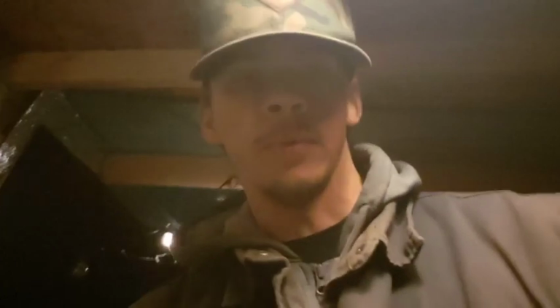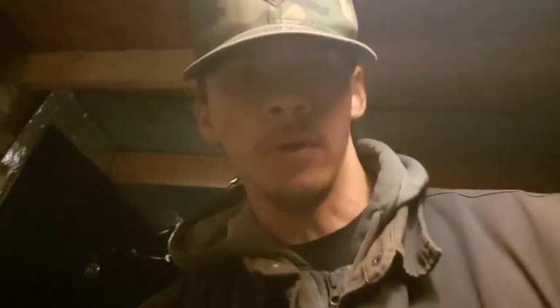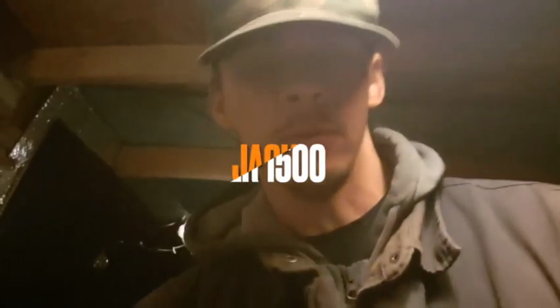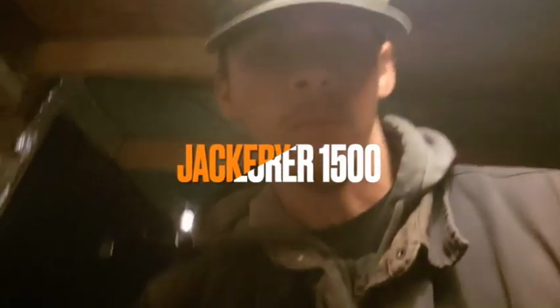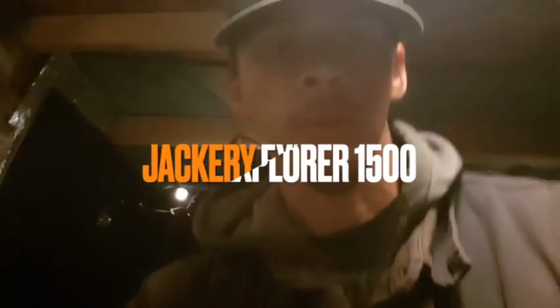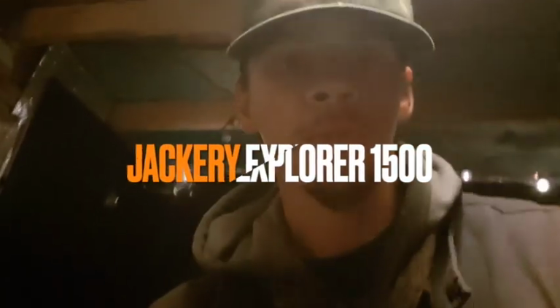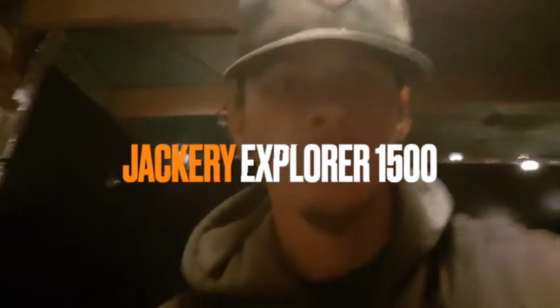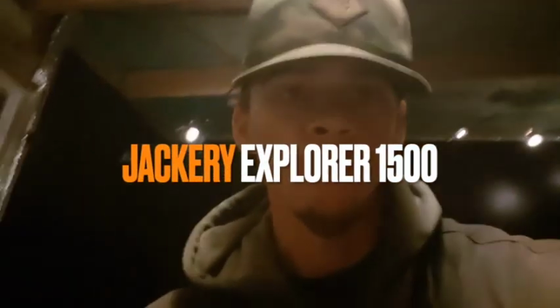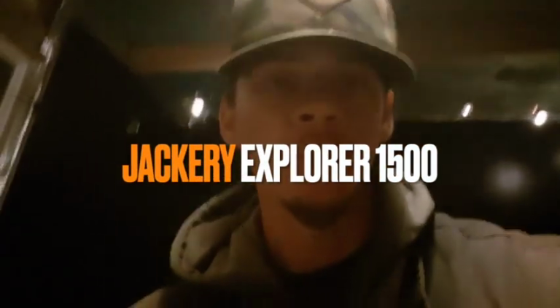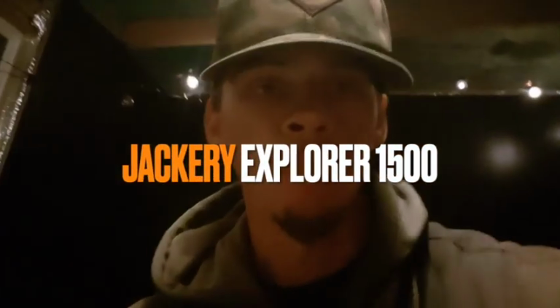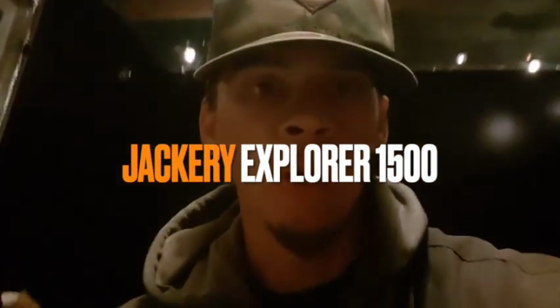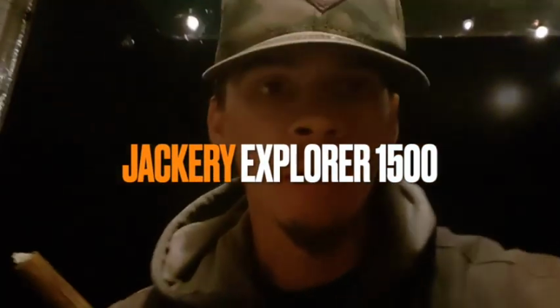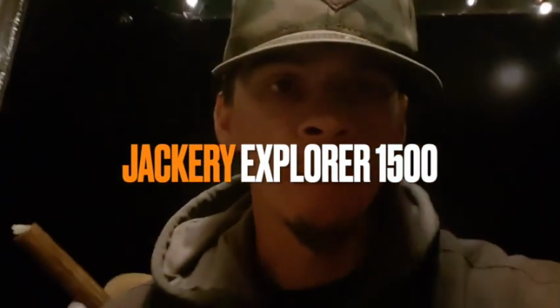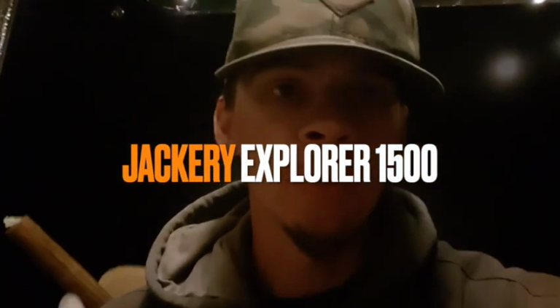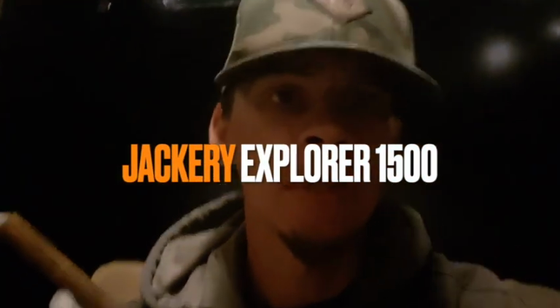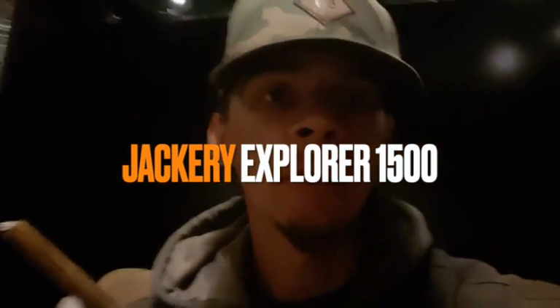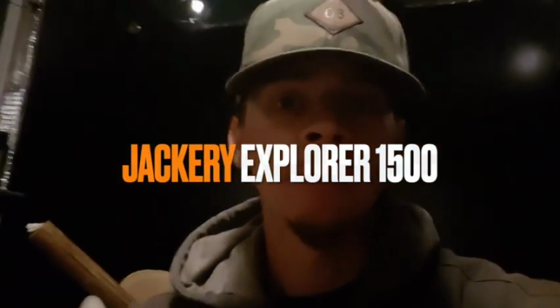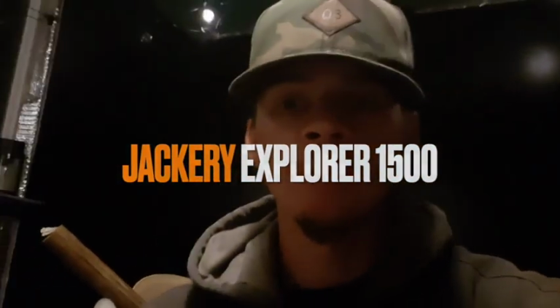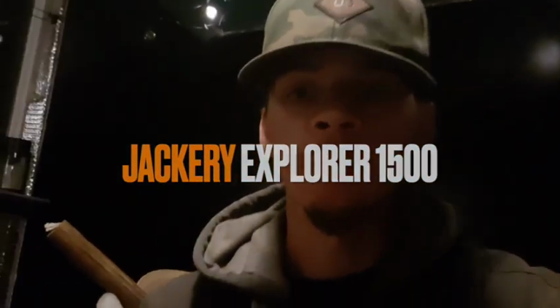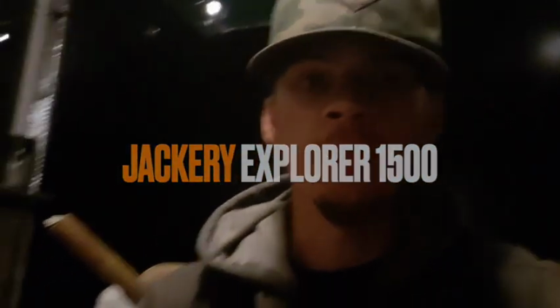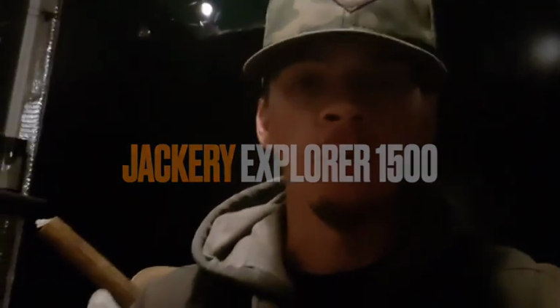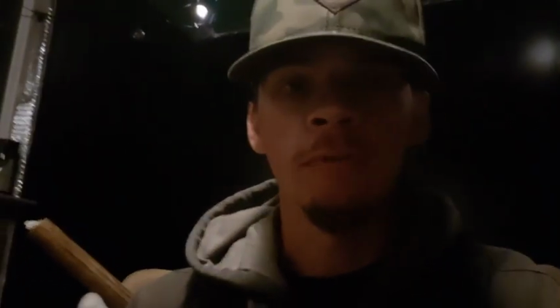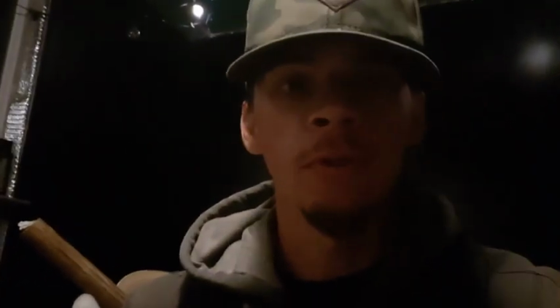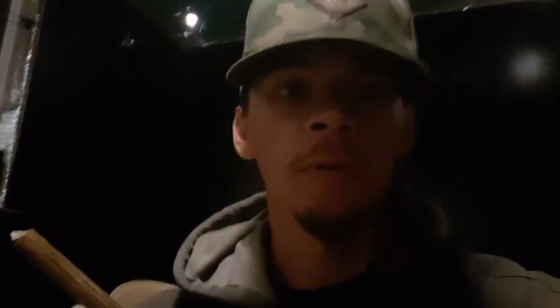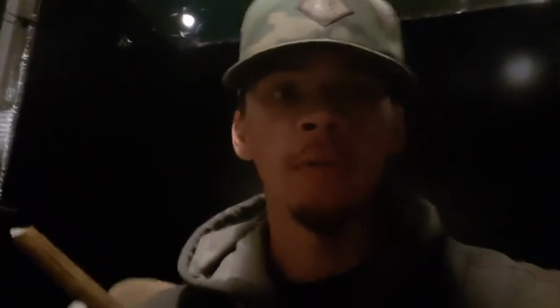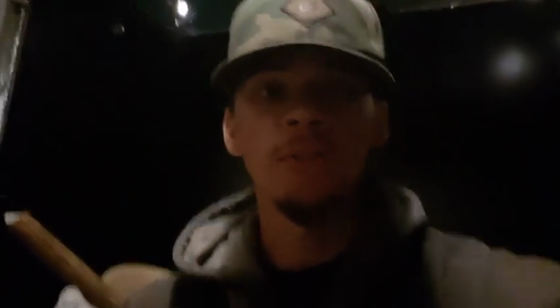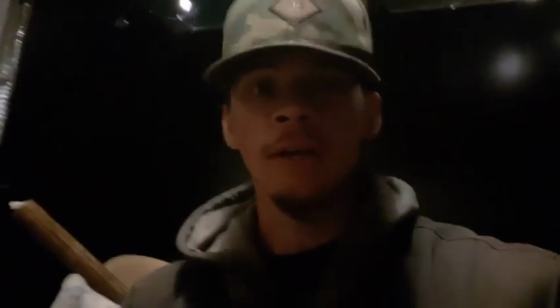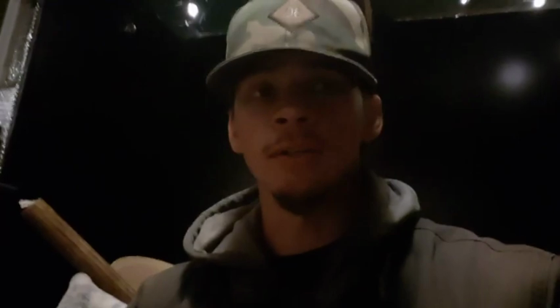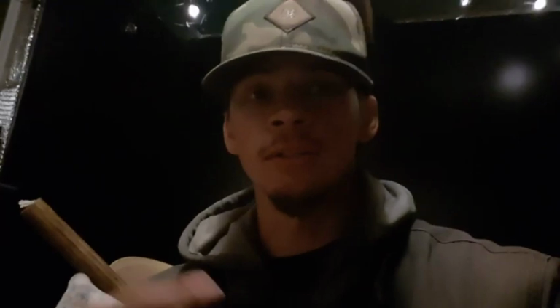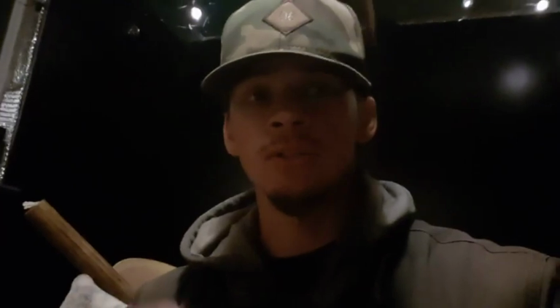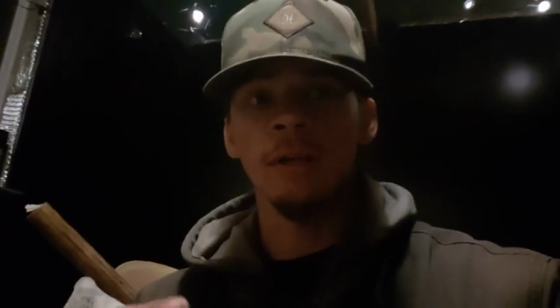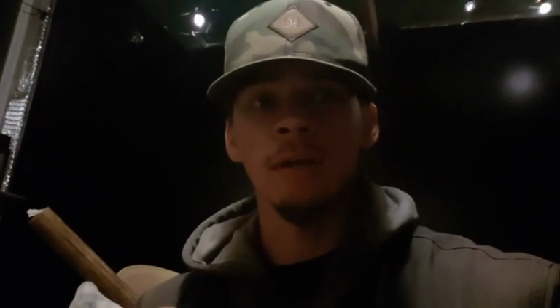Welcome to another episode of Backyard Off Grid. This is going to be a tiny review on the Jackery. Let's check it out.